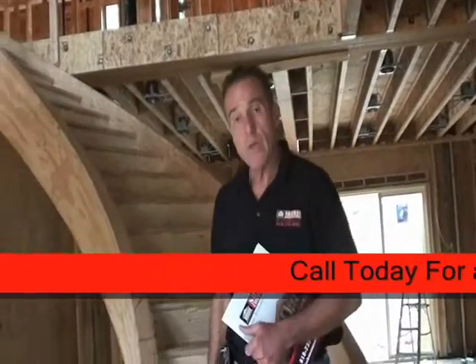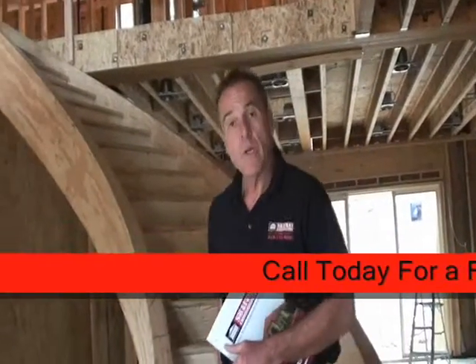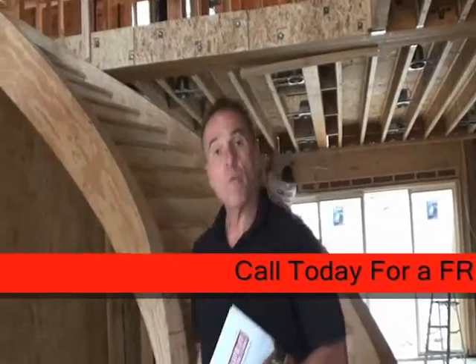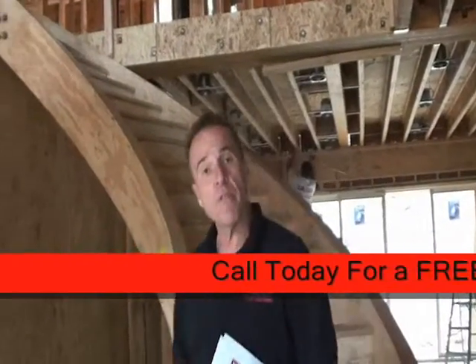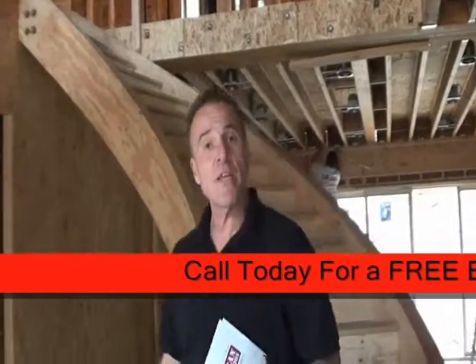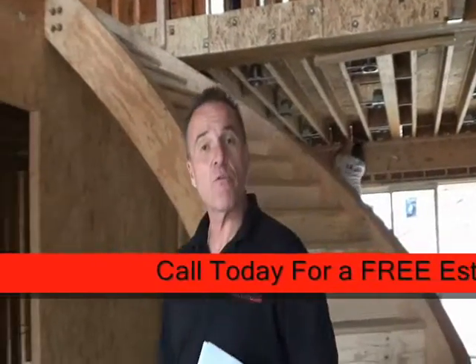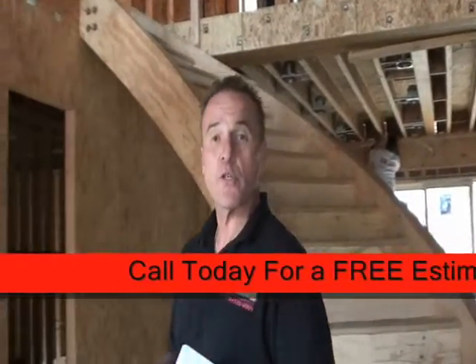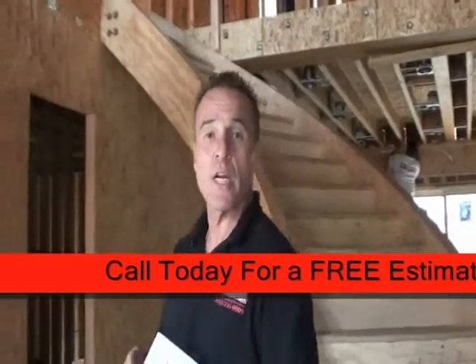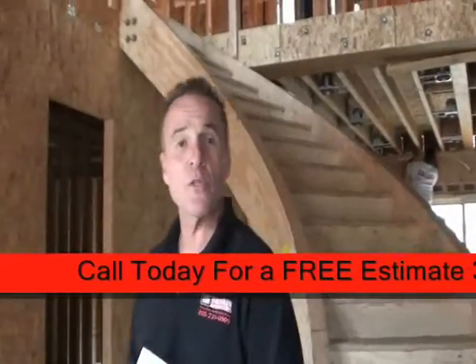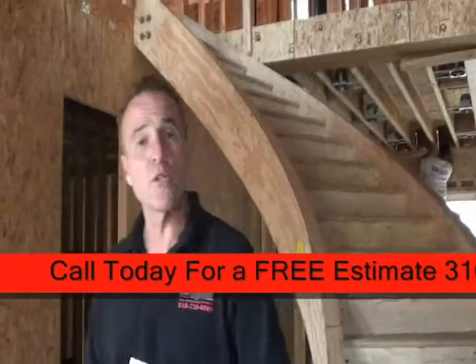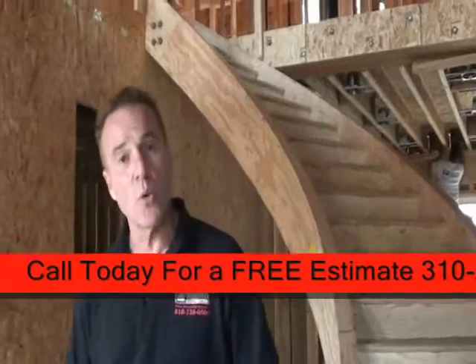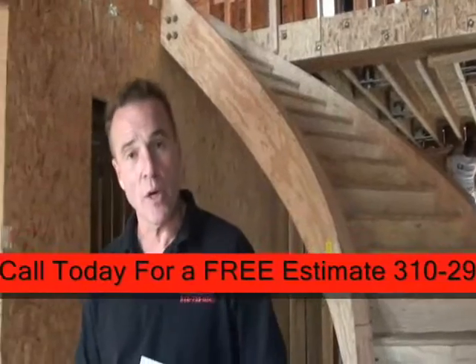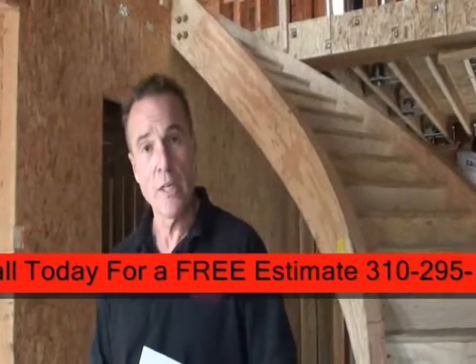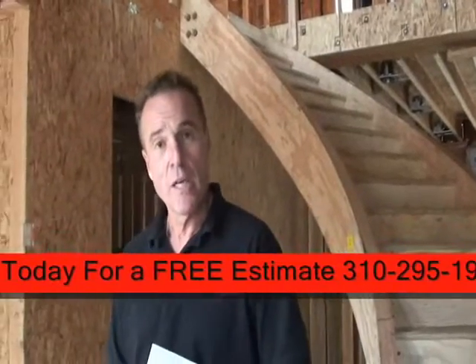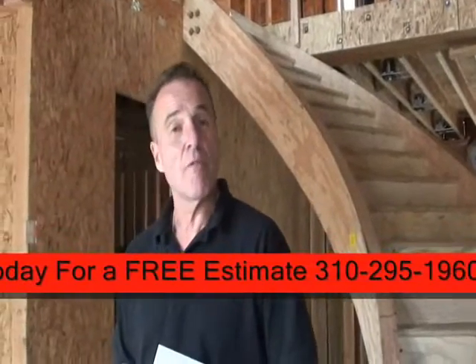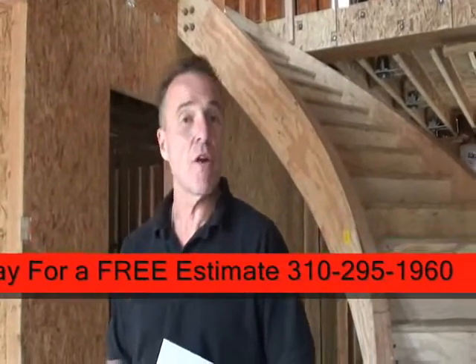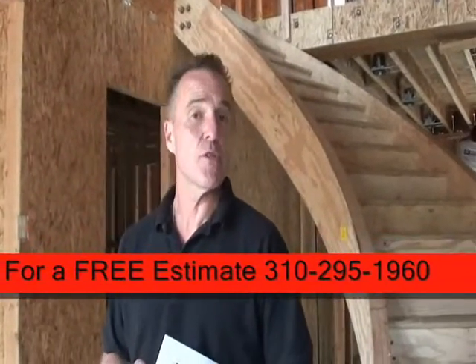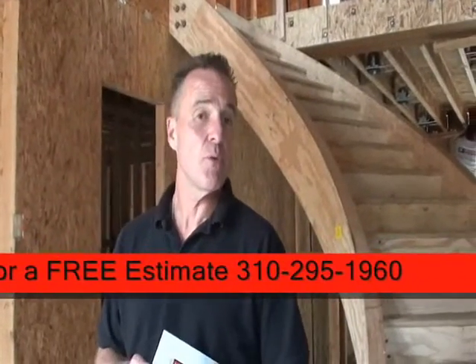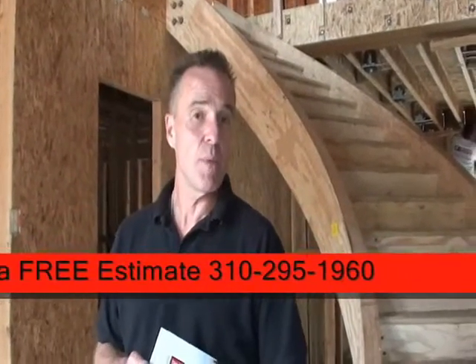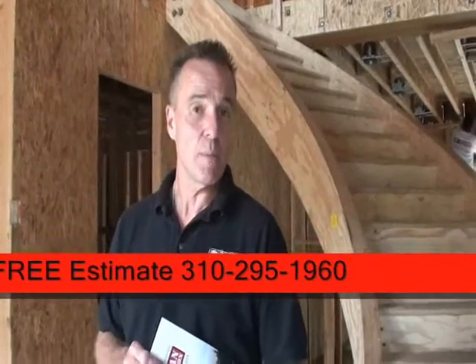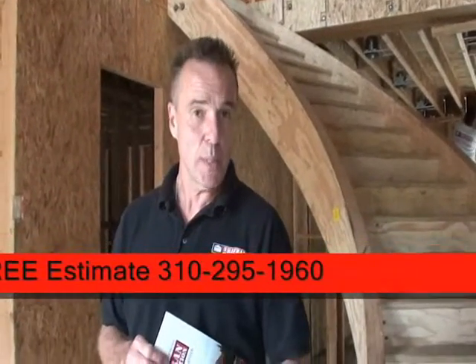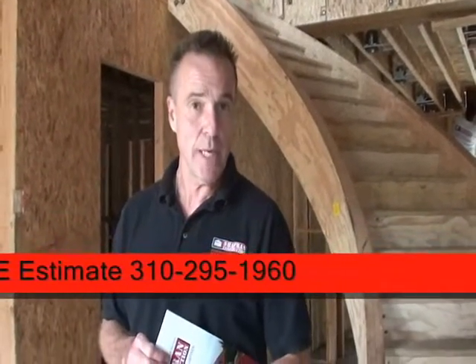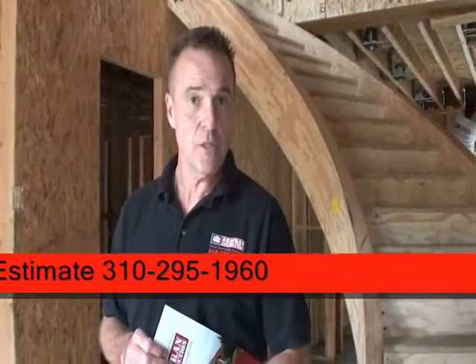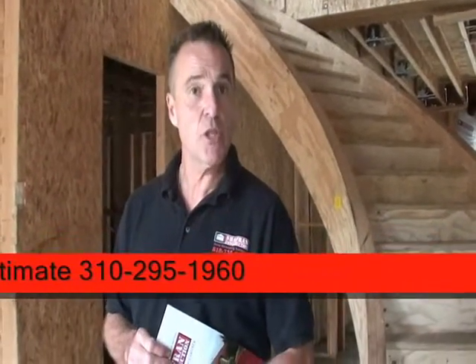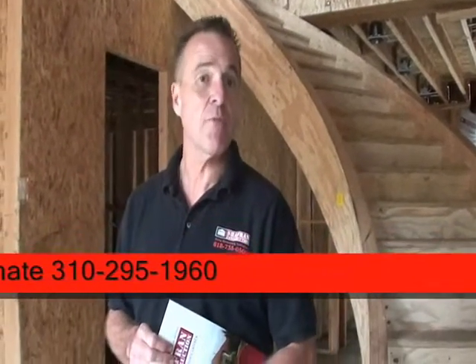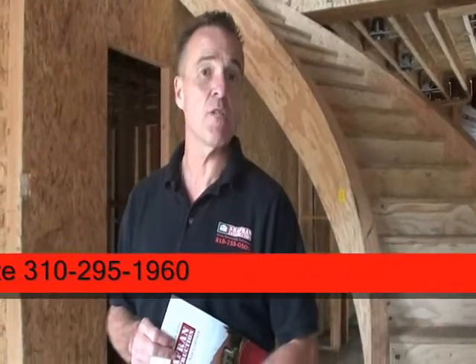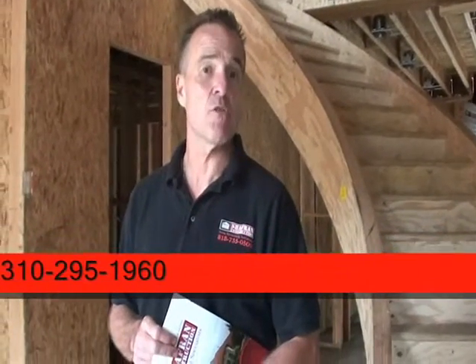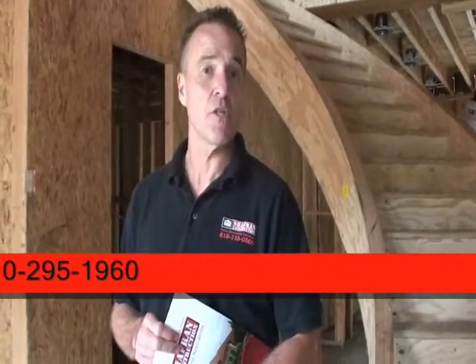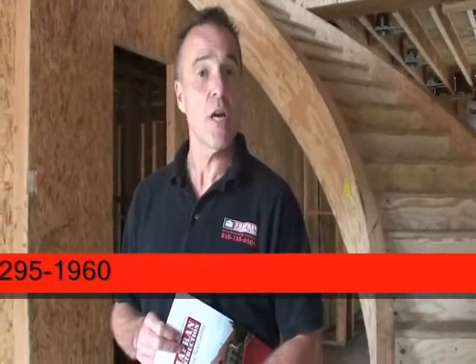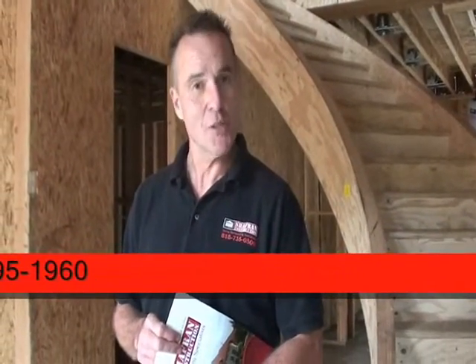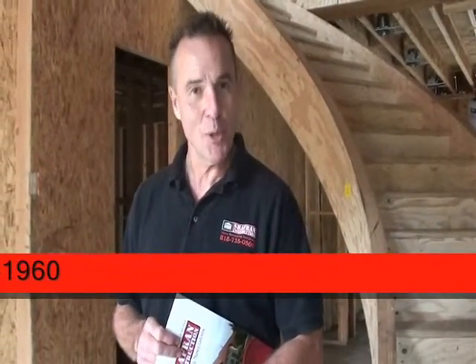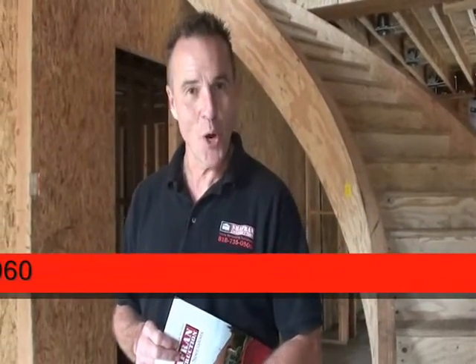I want to thank you for joining us on a tour of another soon-to-be-completed Chaperon Construction custom-built home.